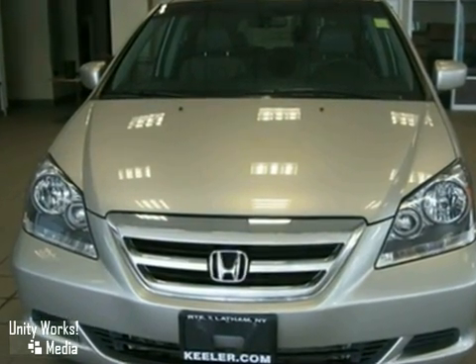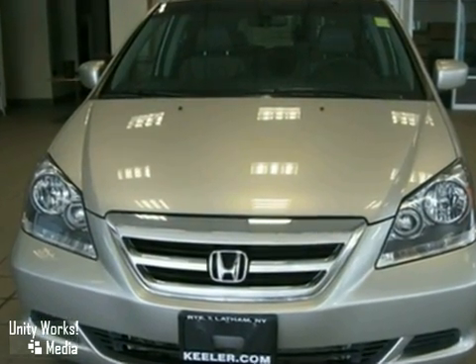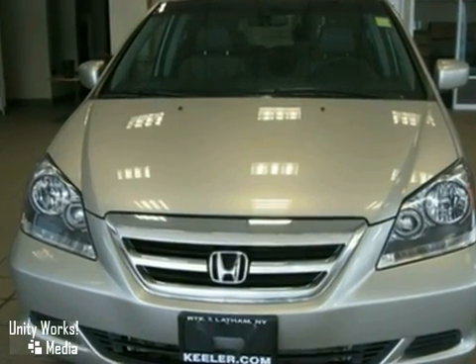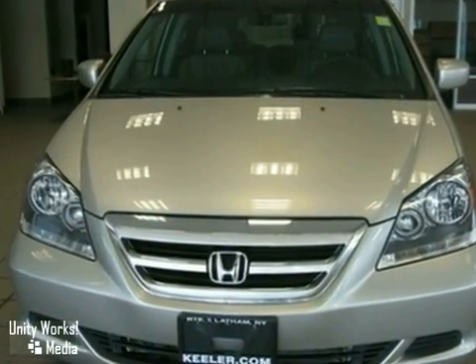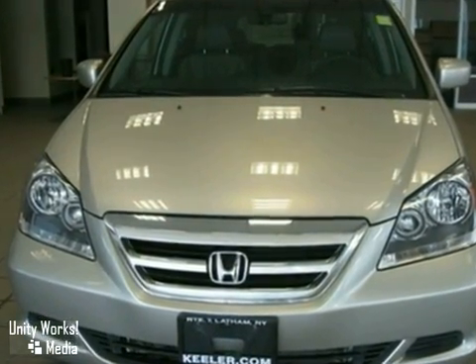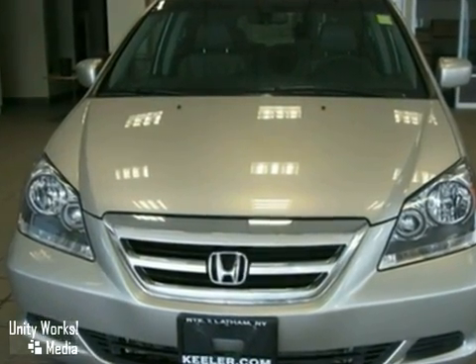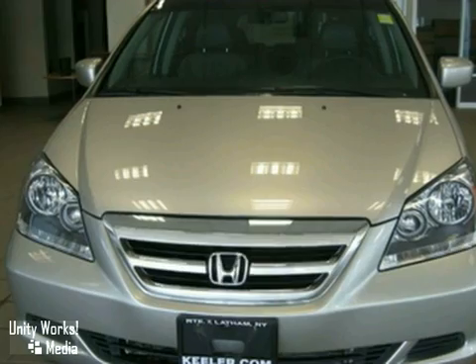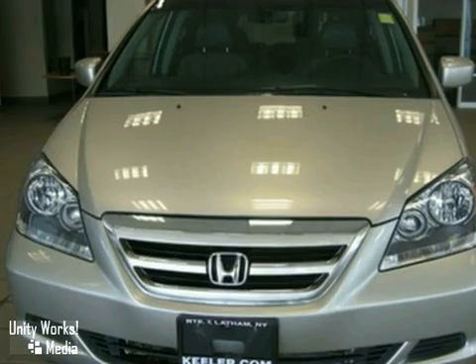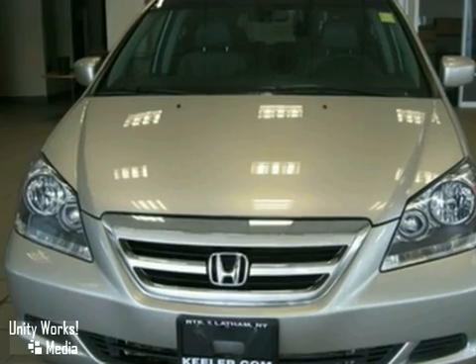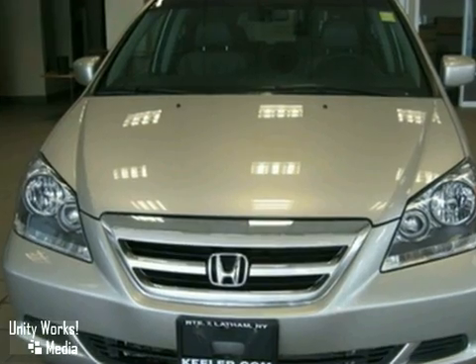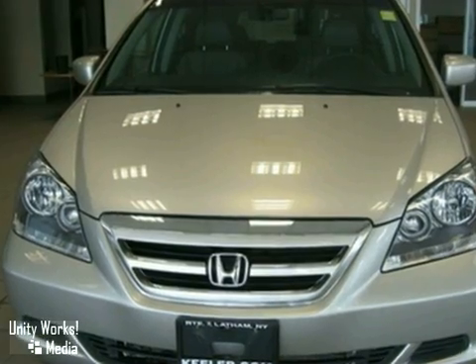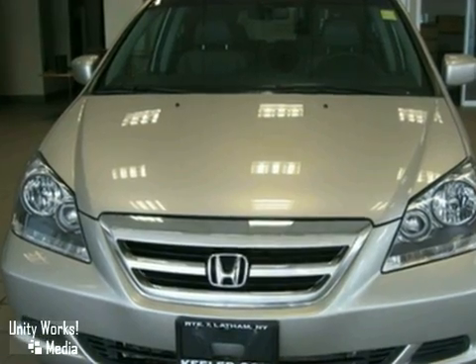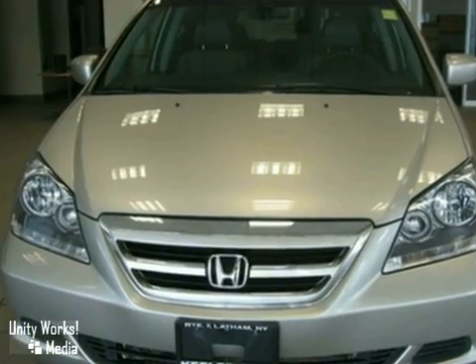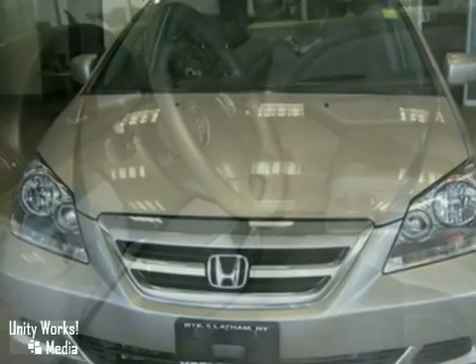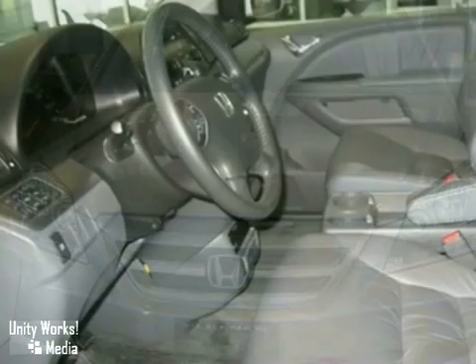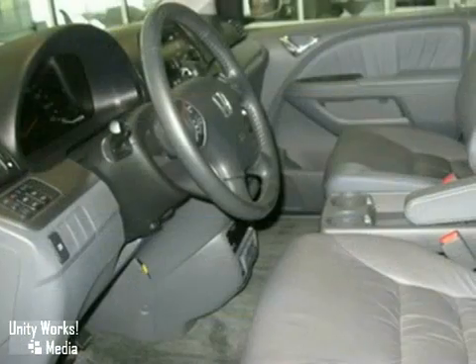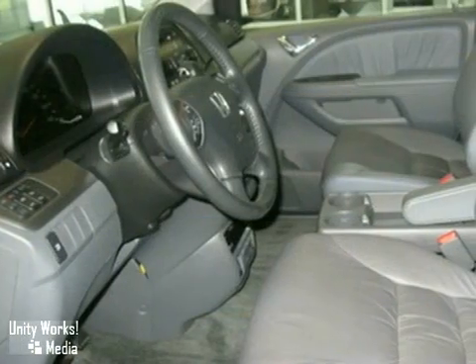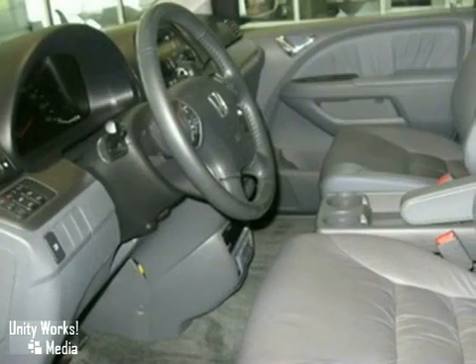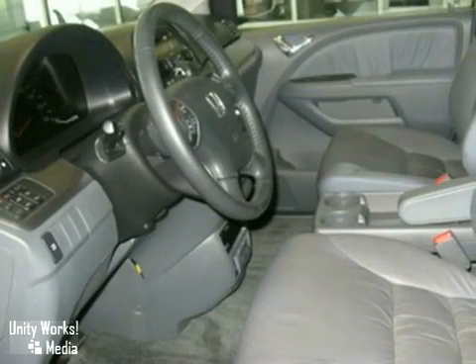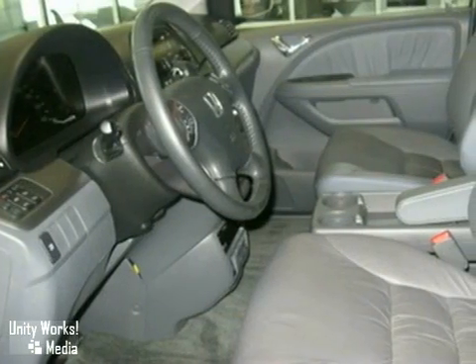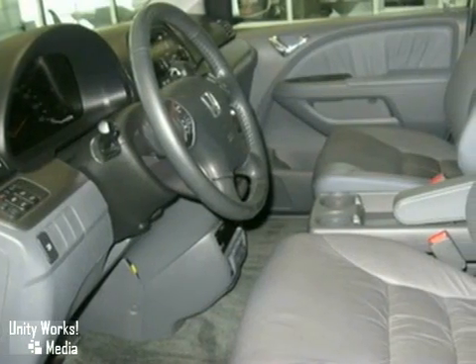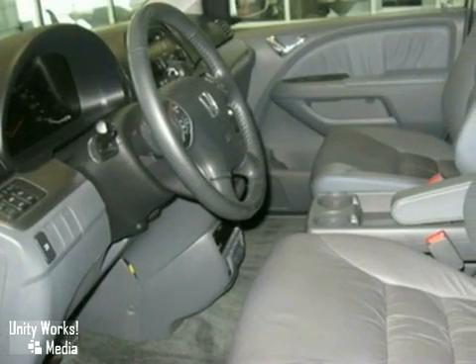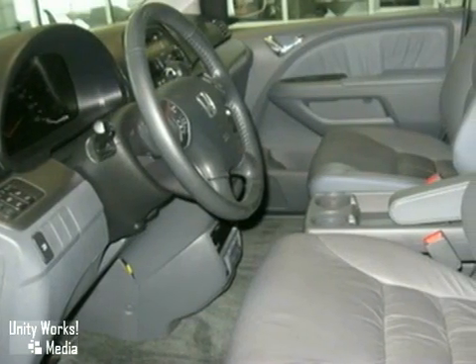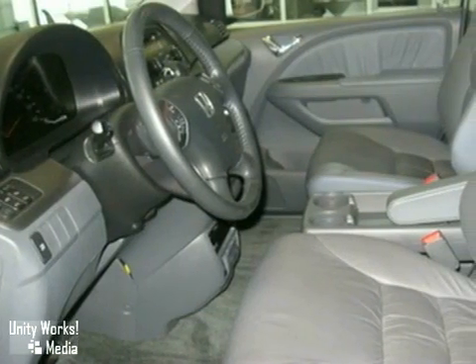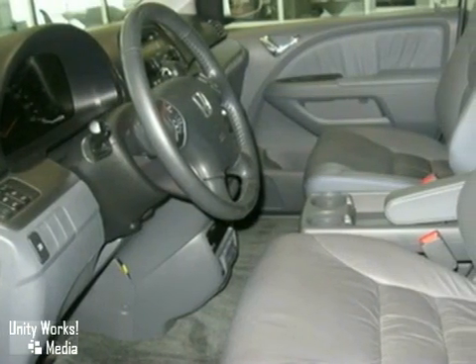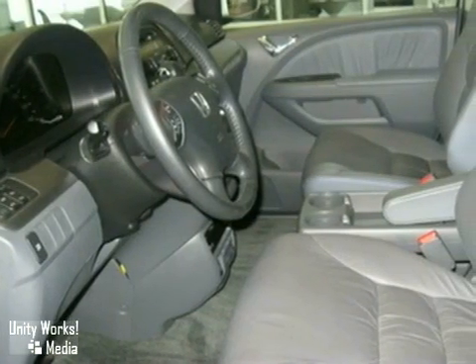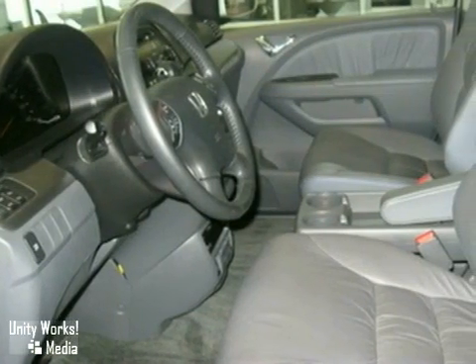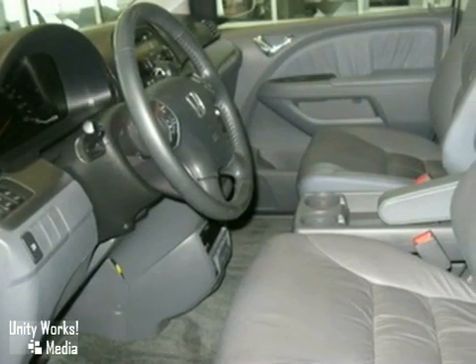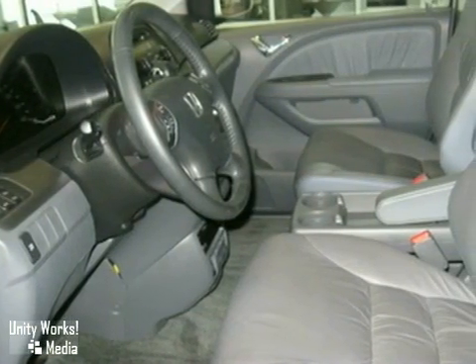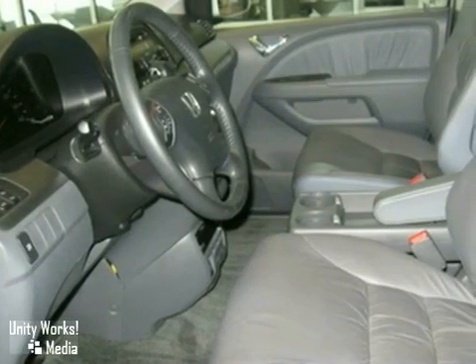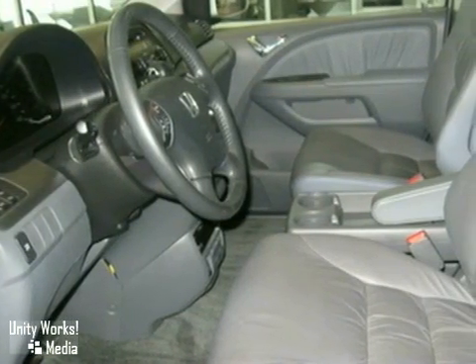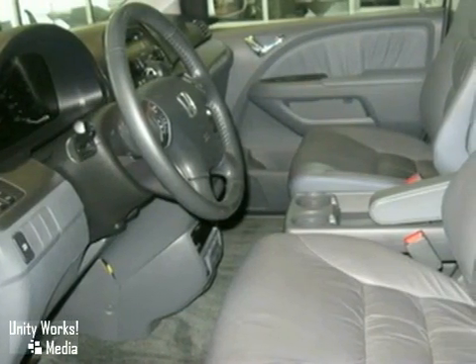This vehicle has a silver exterior, a gray interior, and comes with some great features,